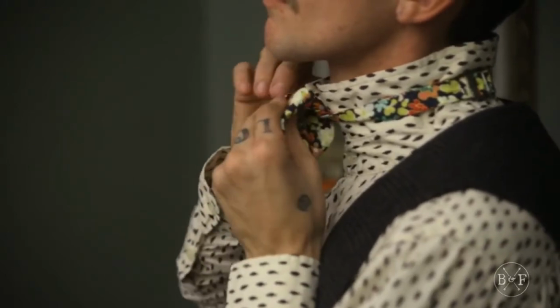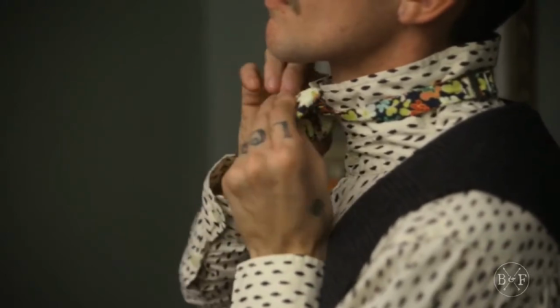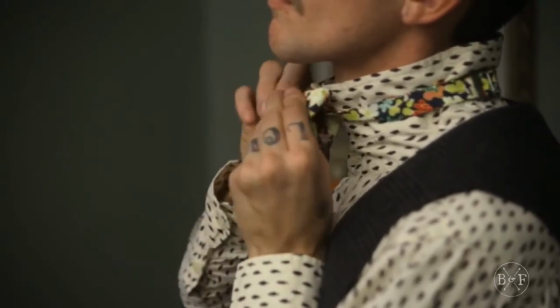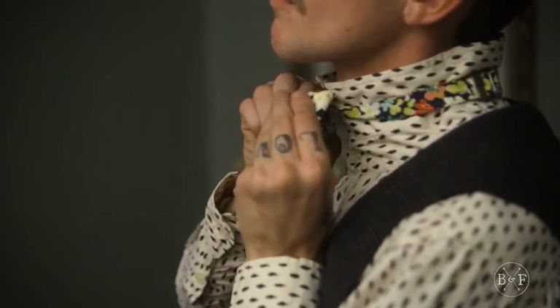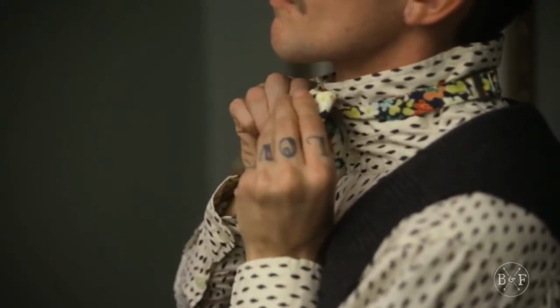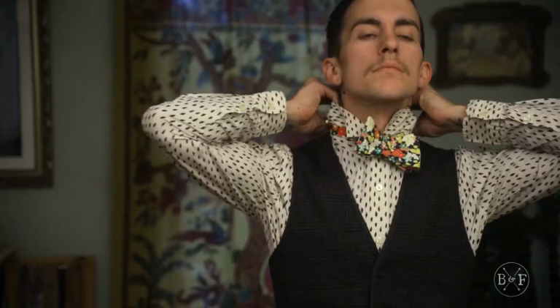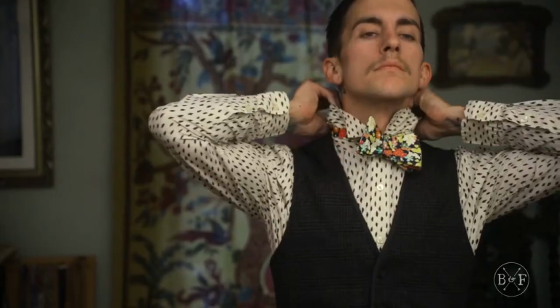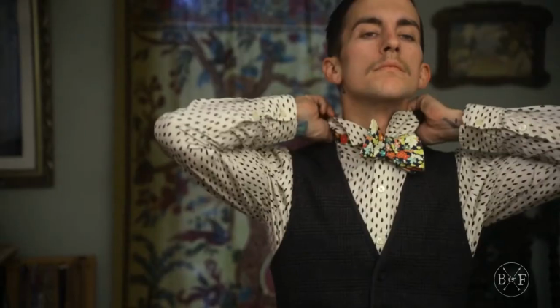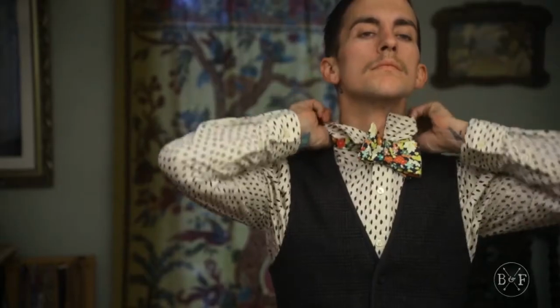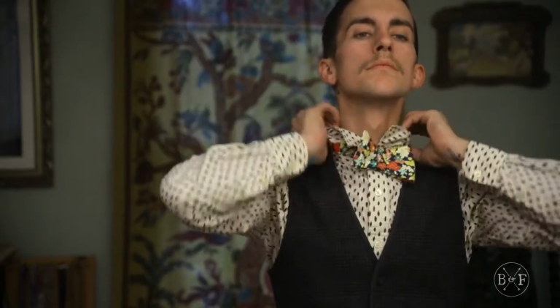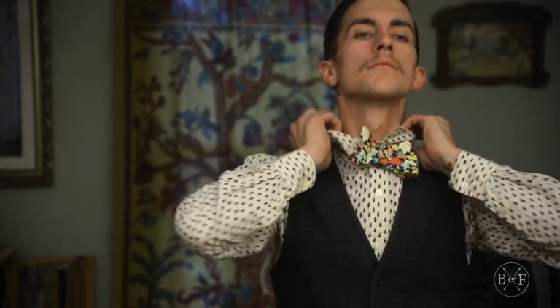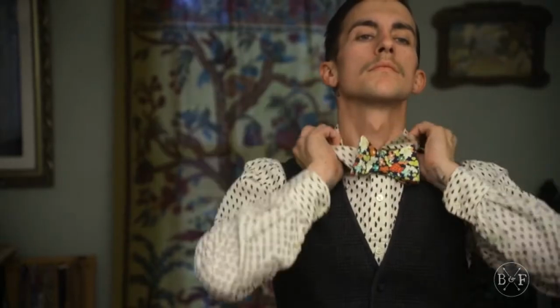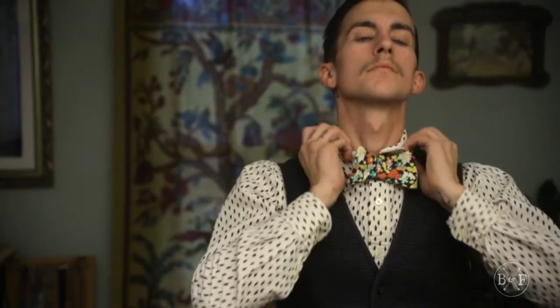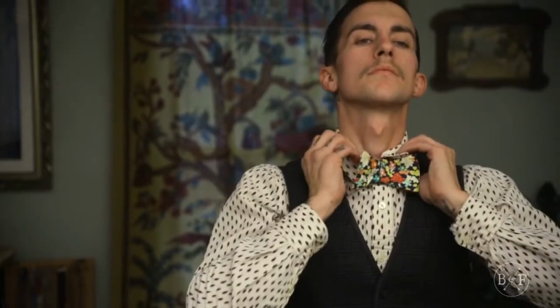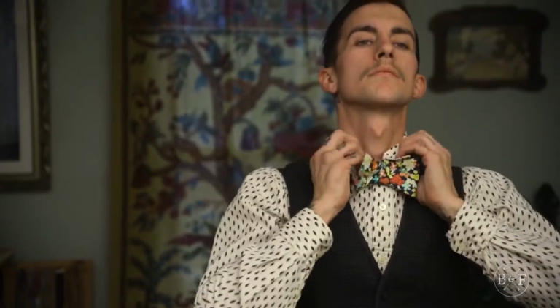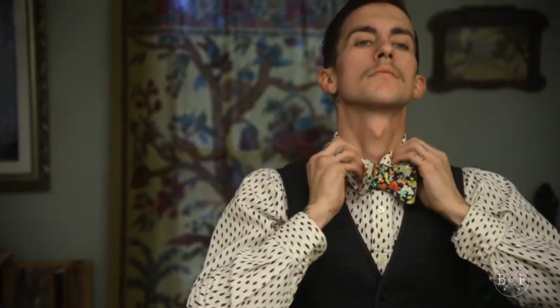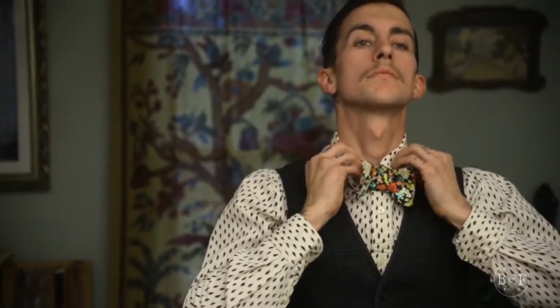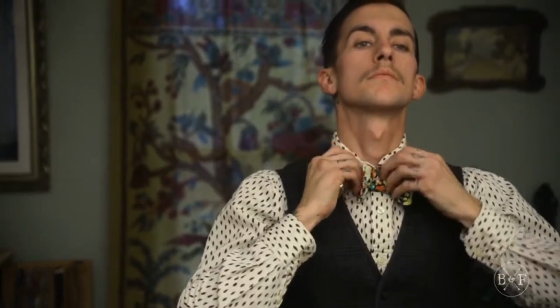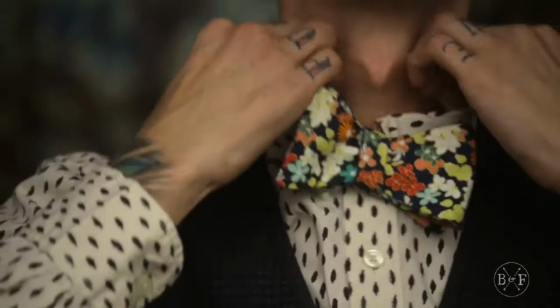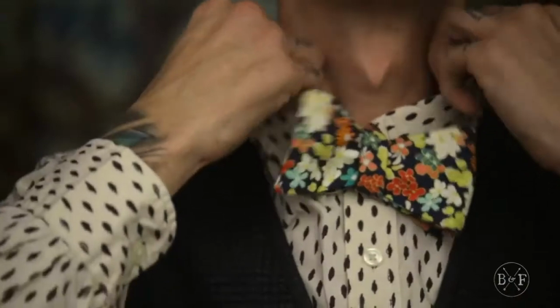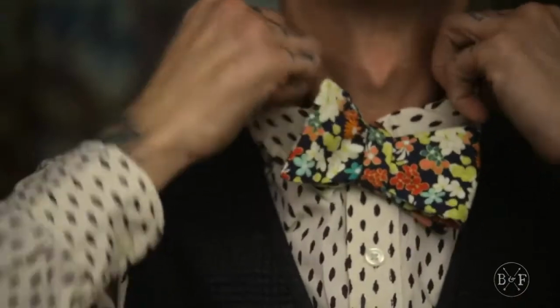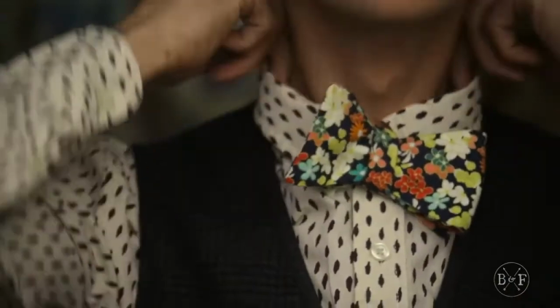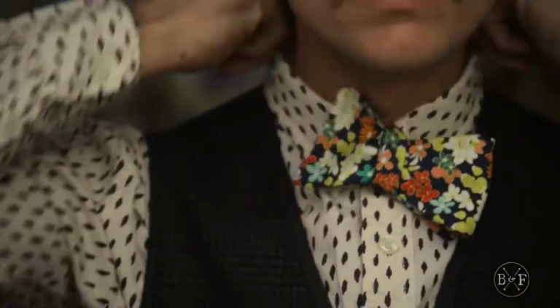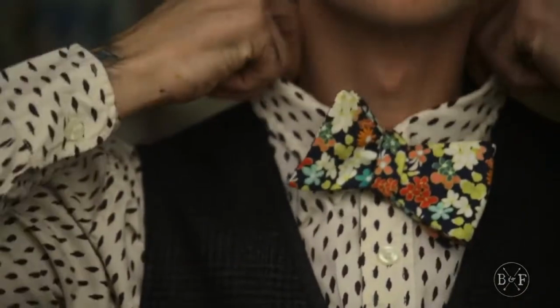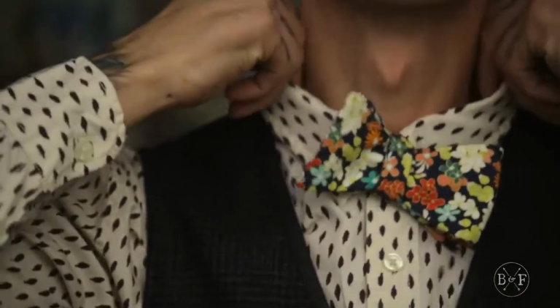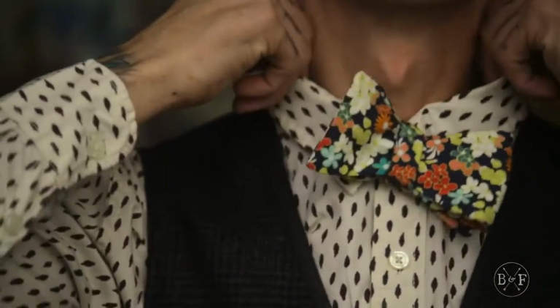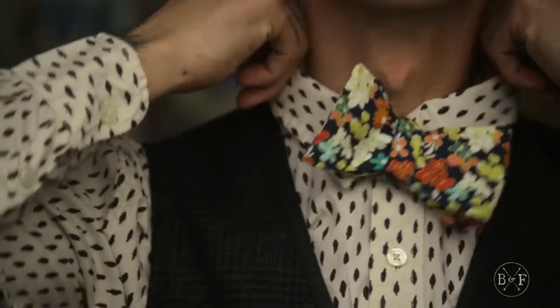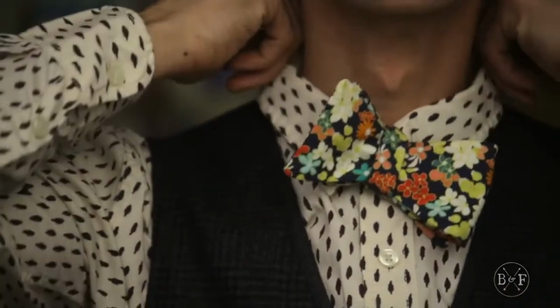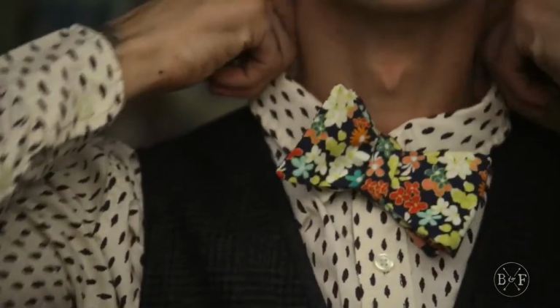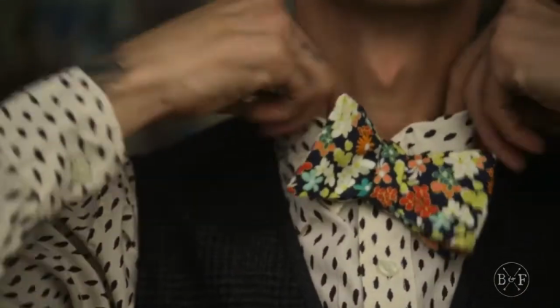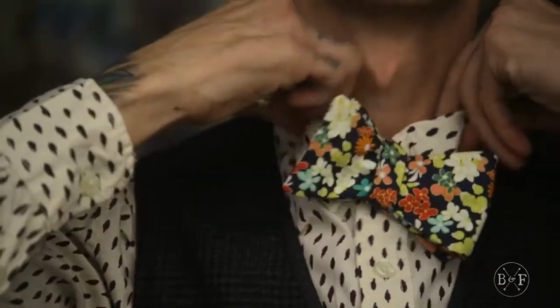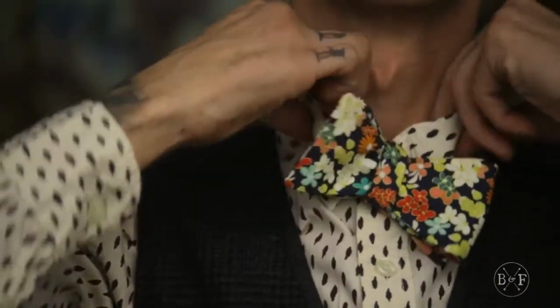Step 7: Adjust the tie to your liking. Don't worry about making it look neat, or it'll look like a clip-on.